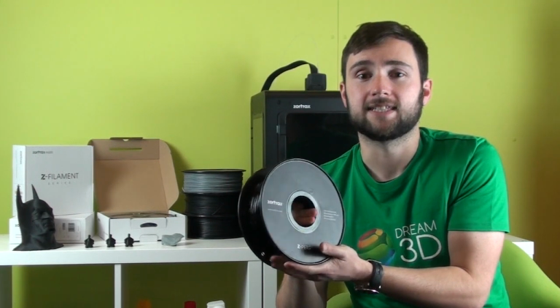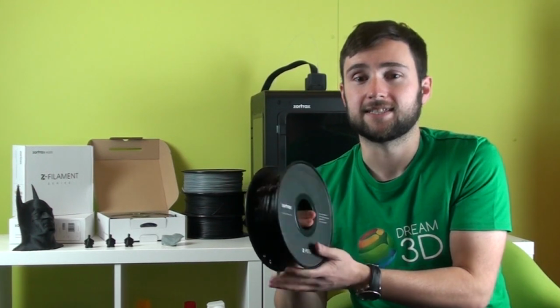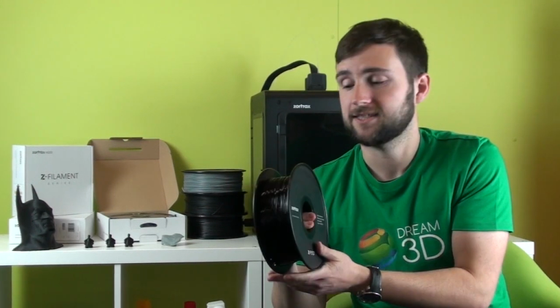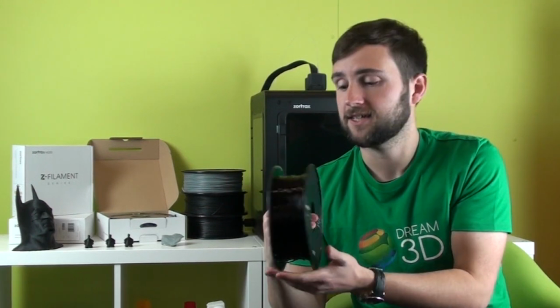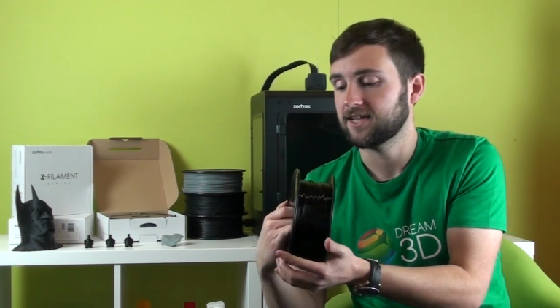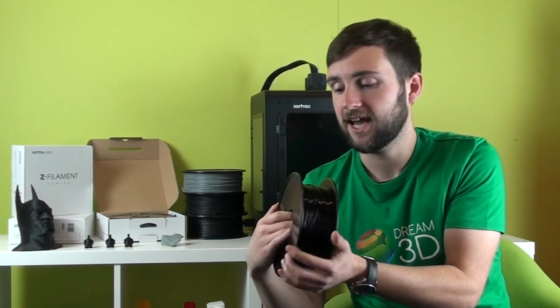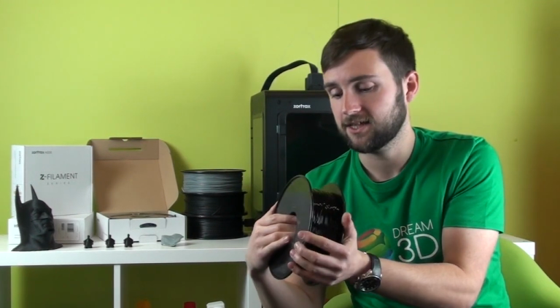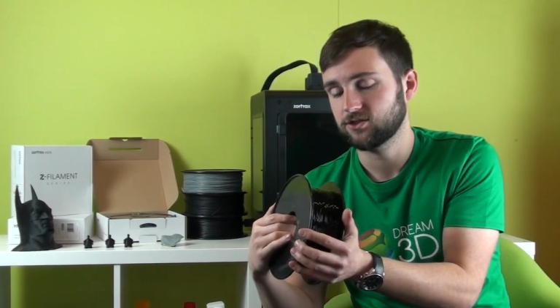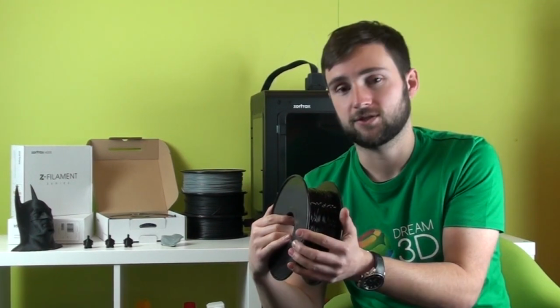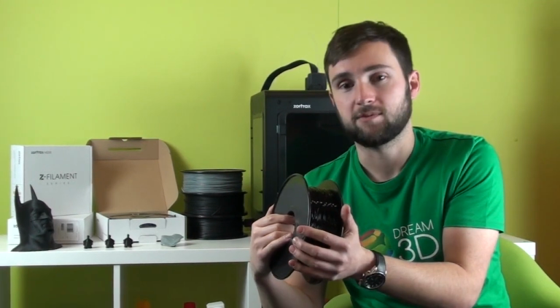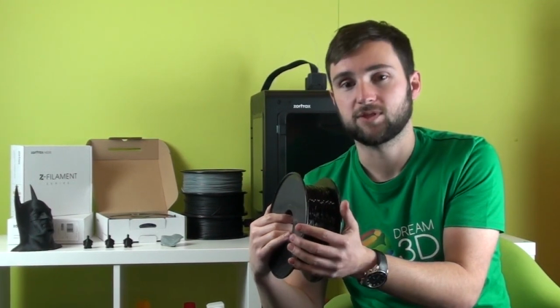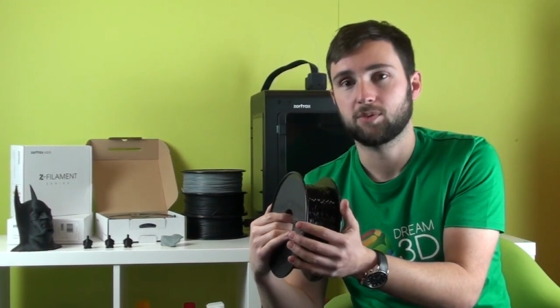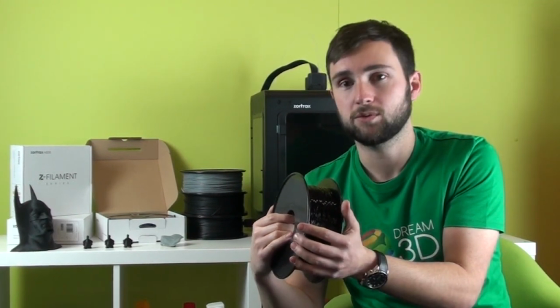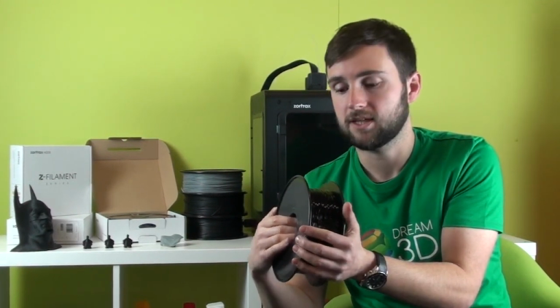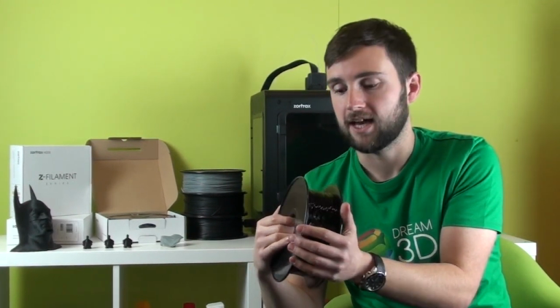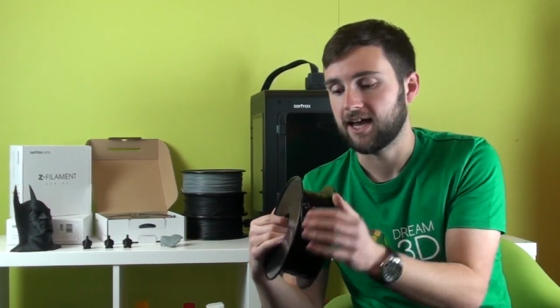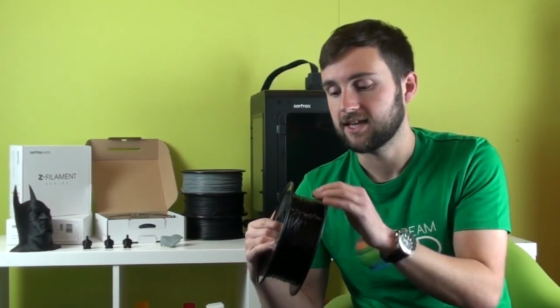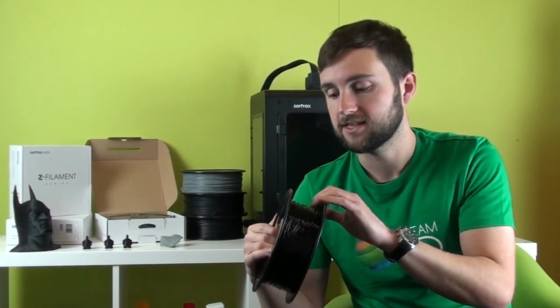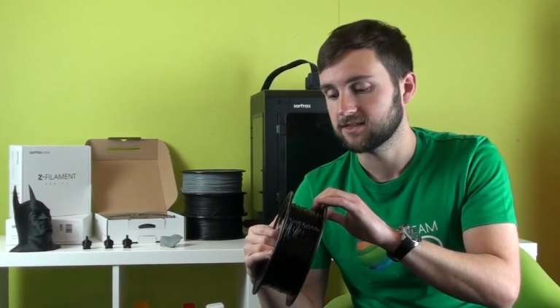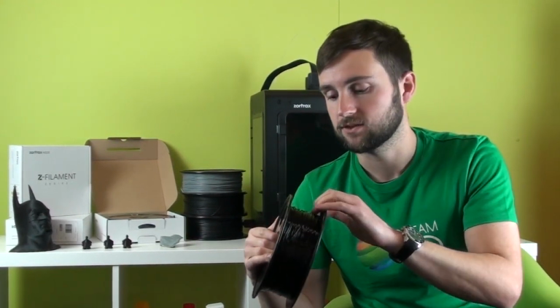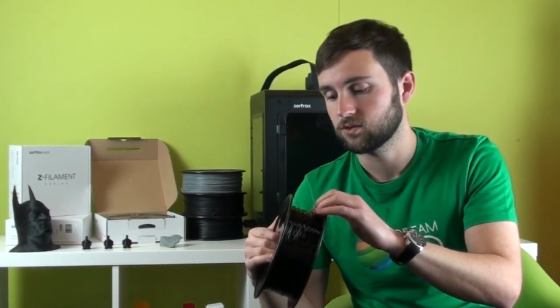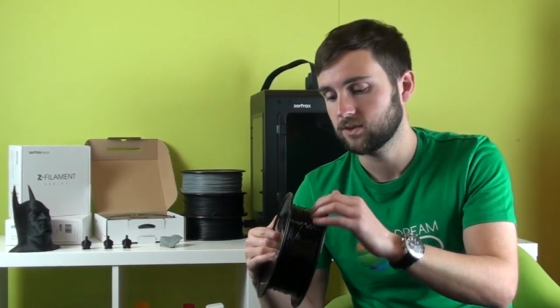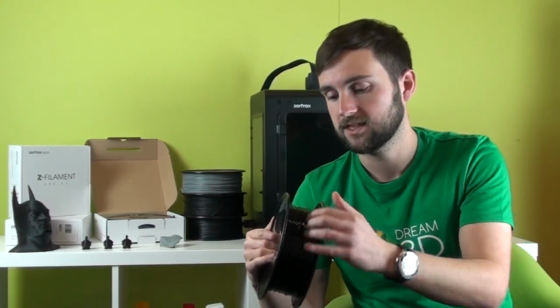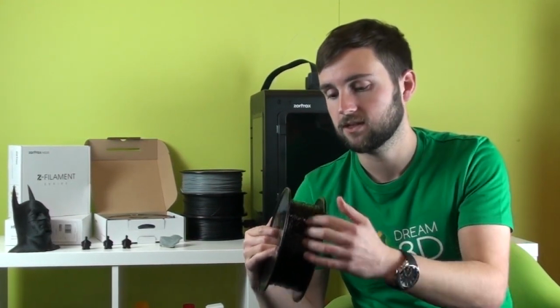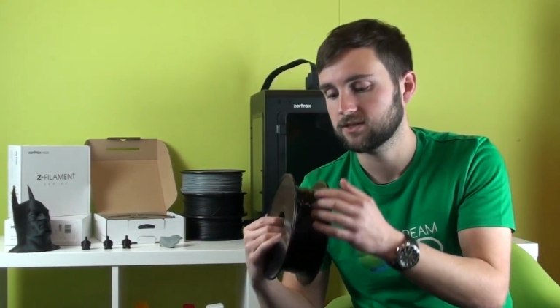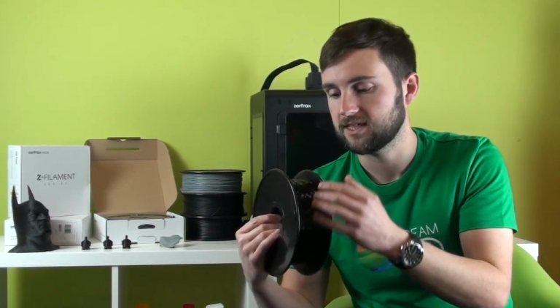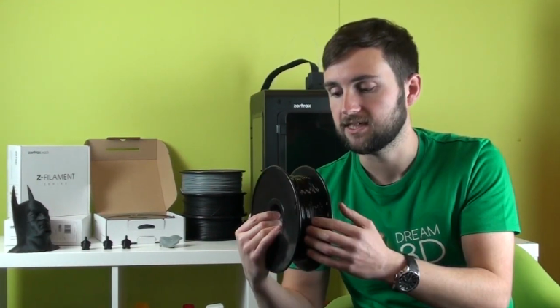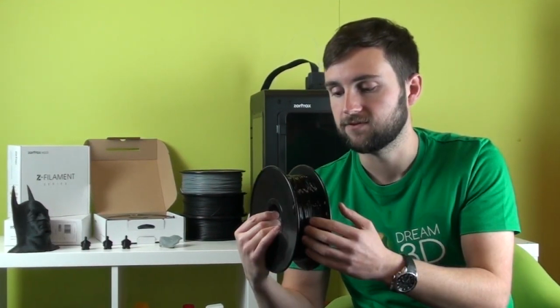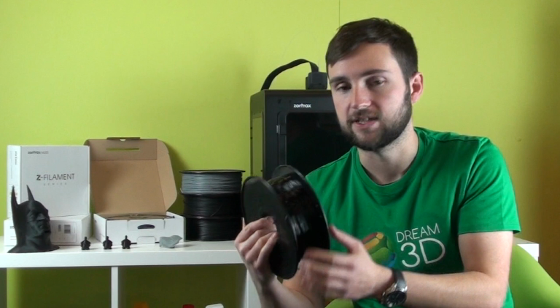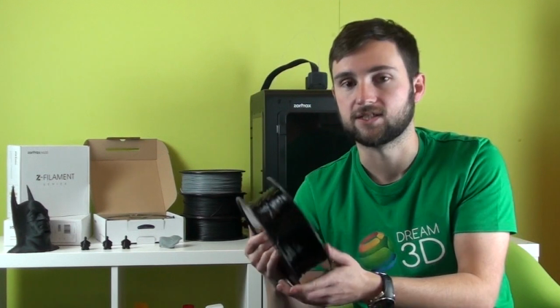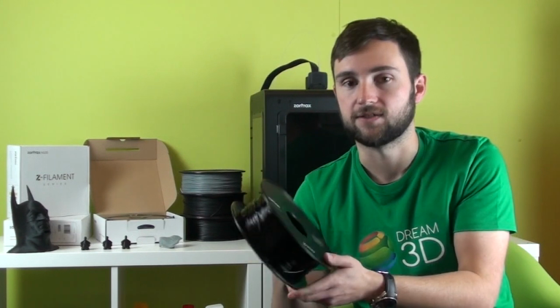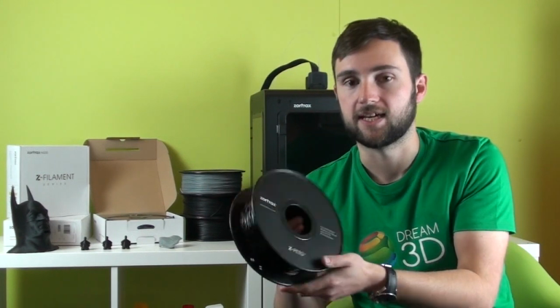It's an 800 gram spool and it's got quite a glossy finish to it.